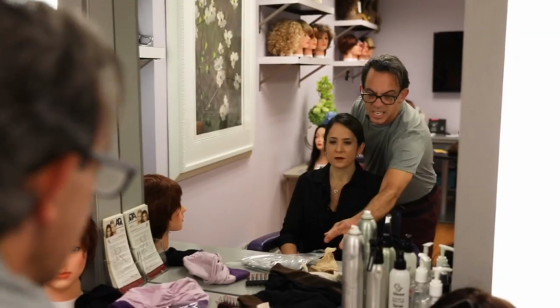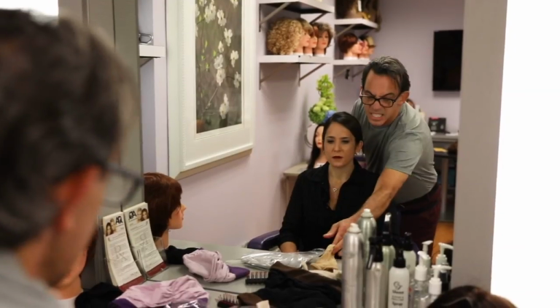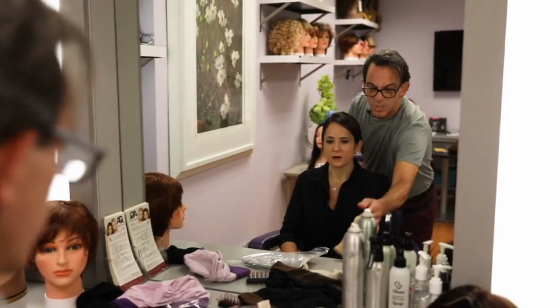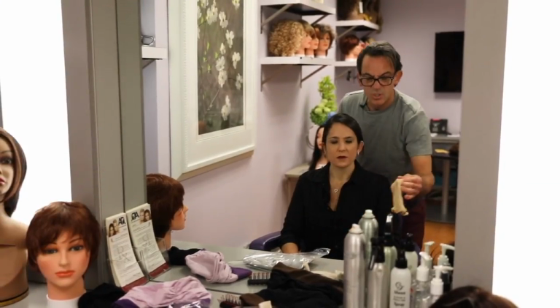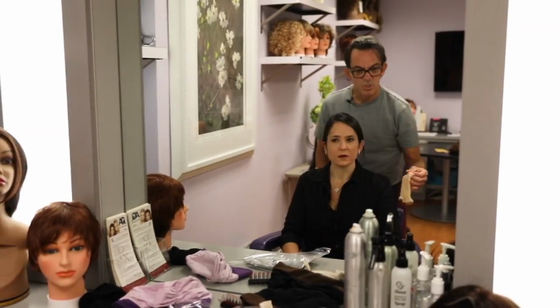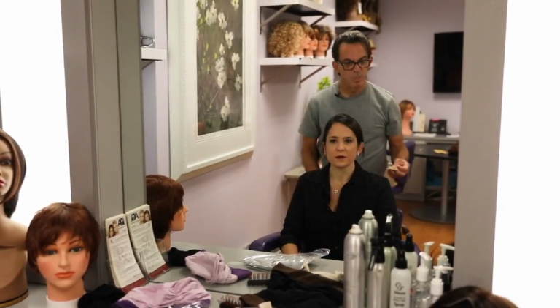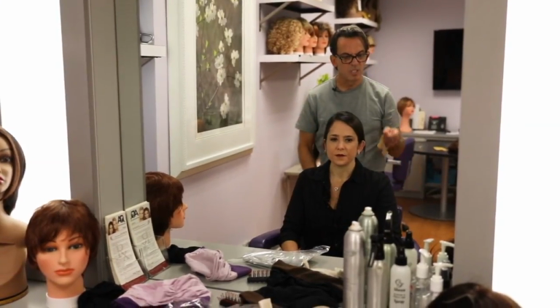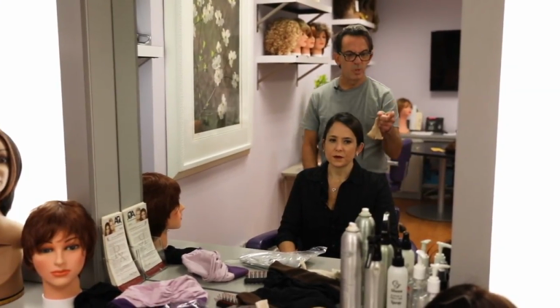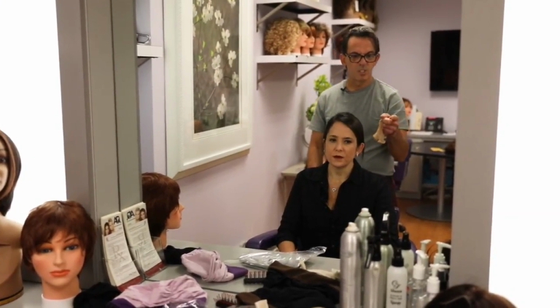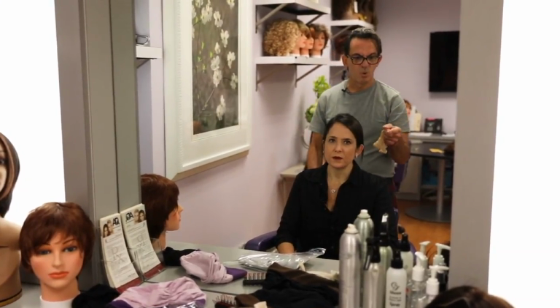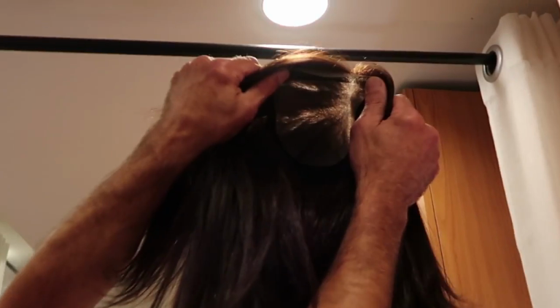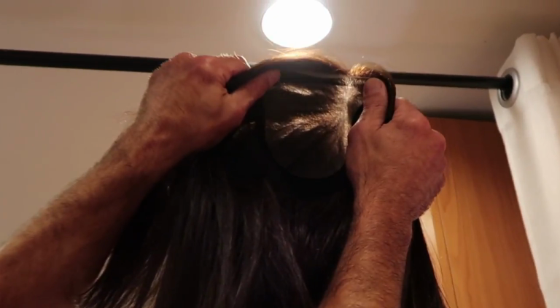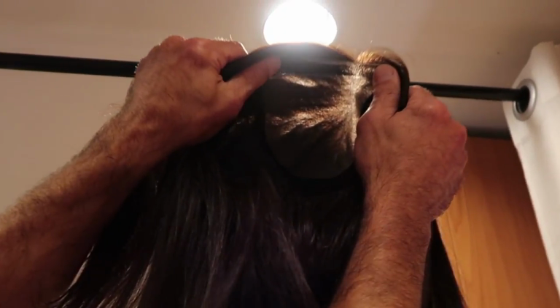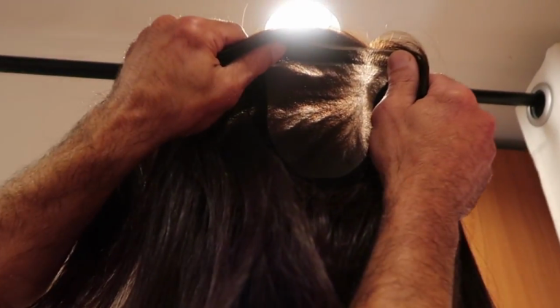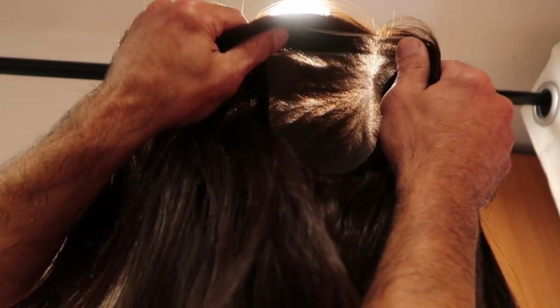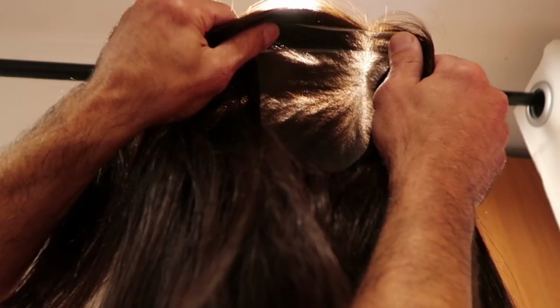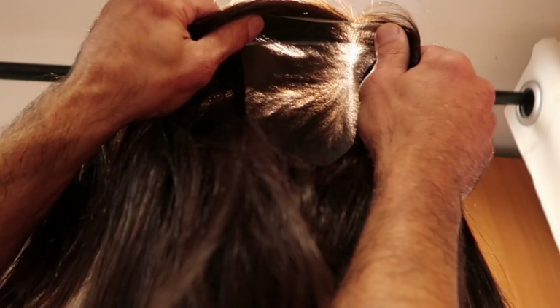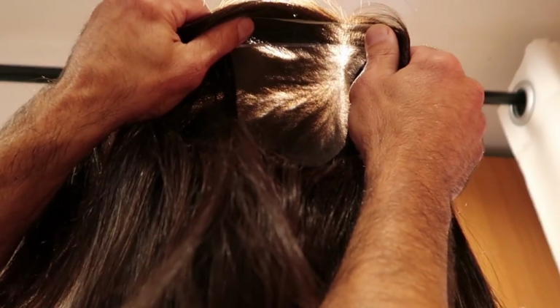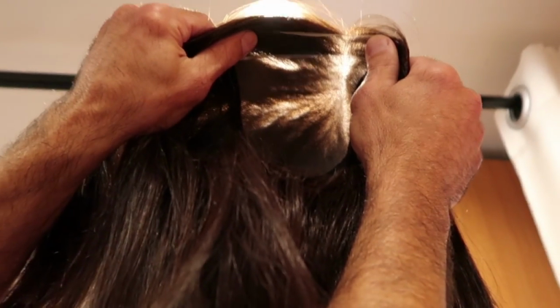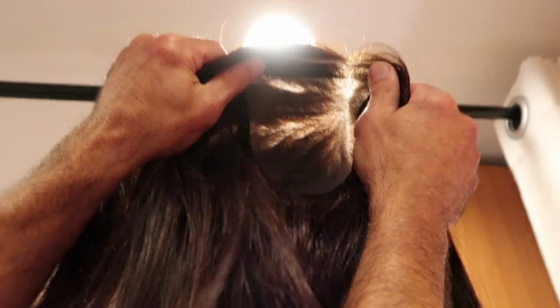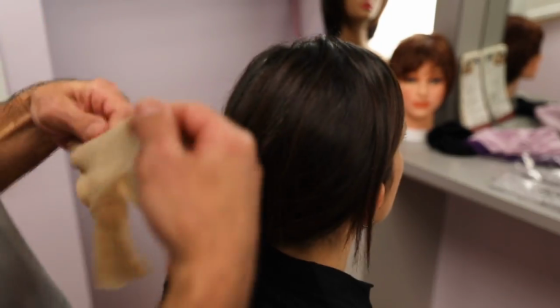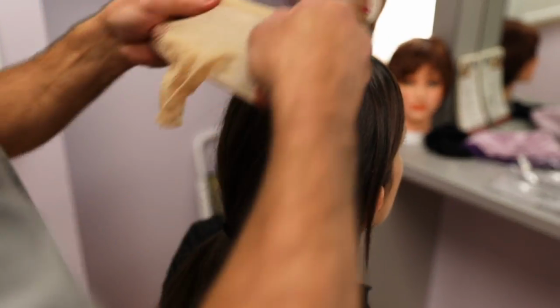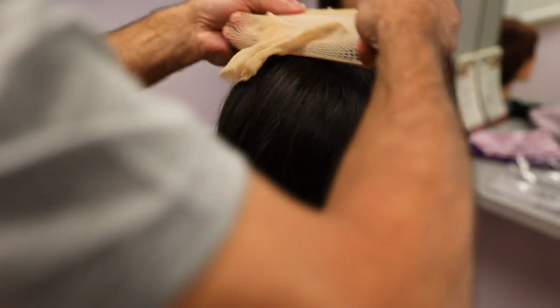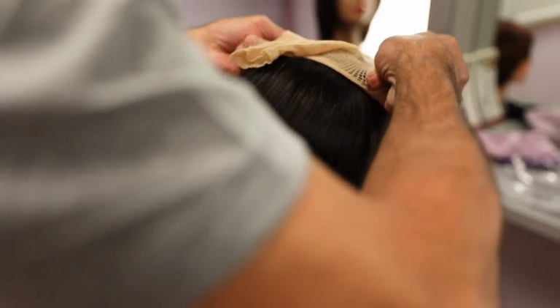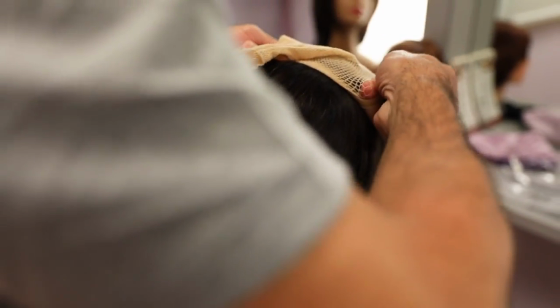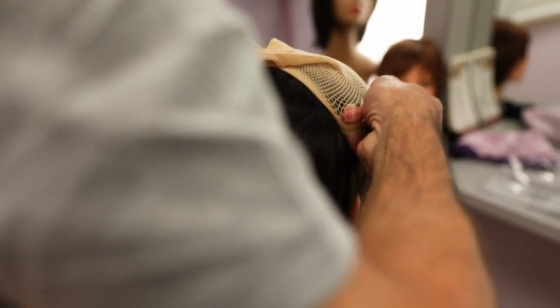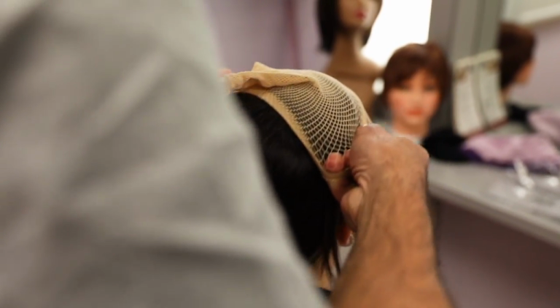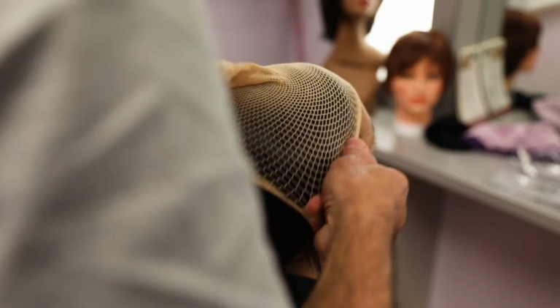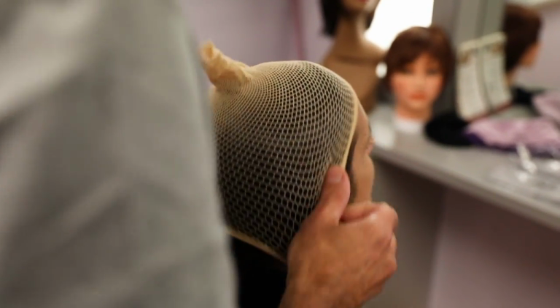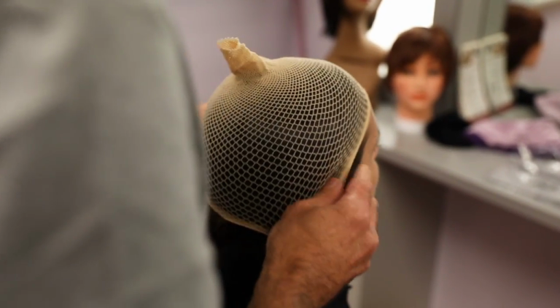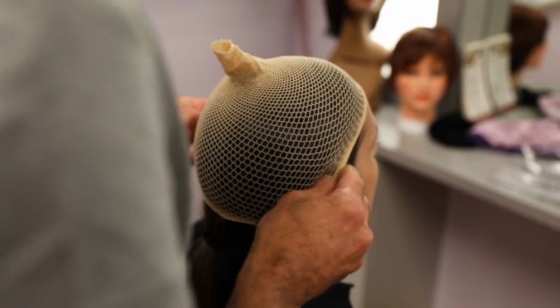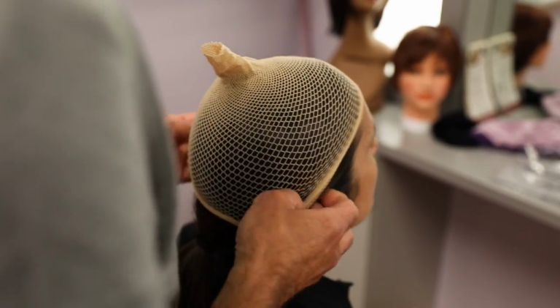Because the wig is so transparent and see-through, if we put it on your hair I'm gonna see dark hair through it.